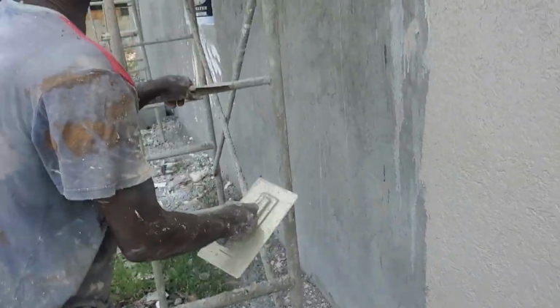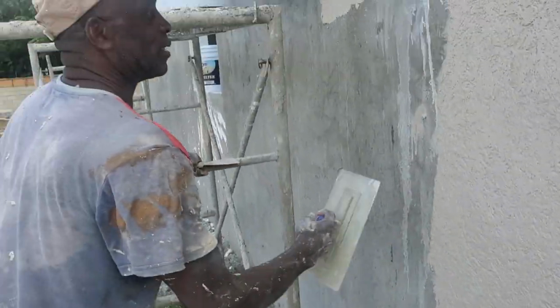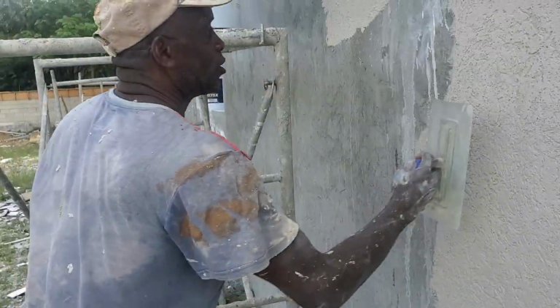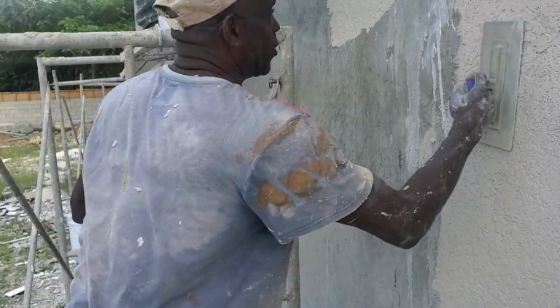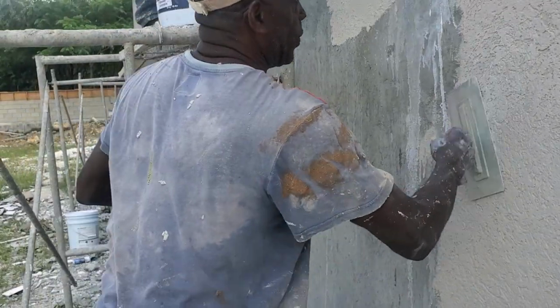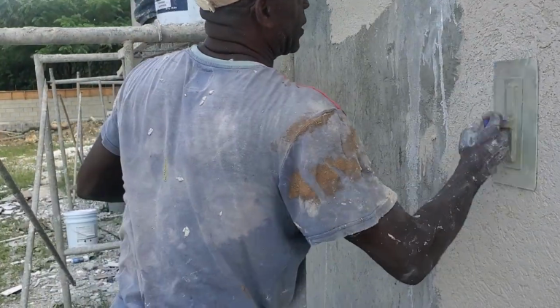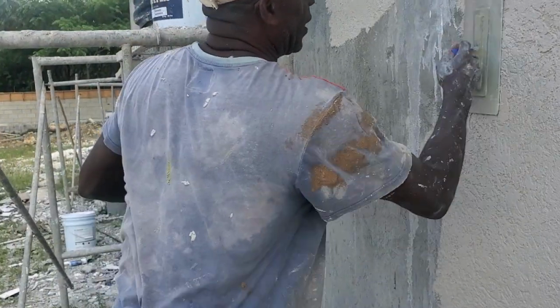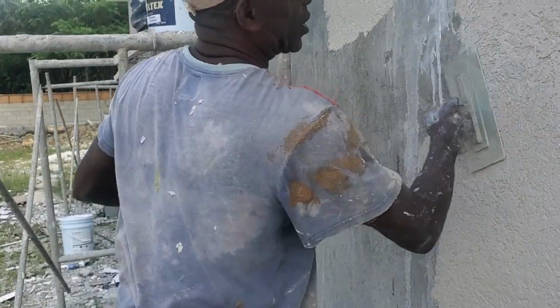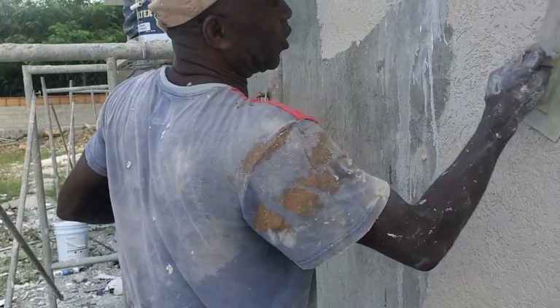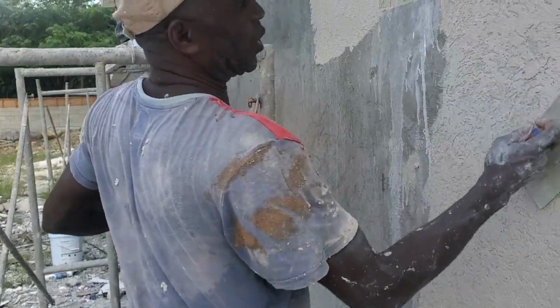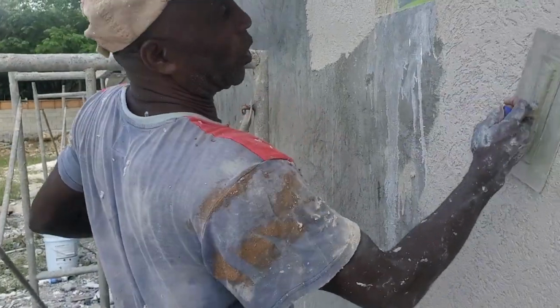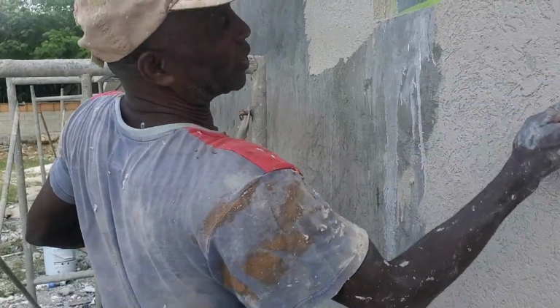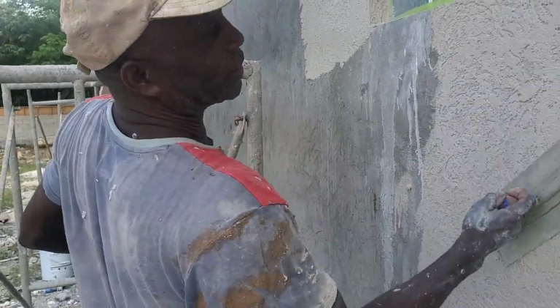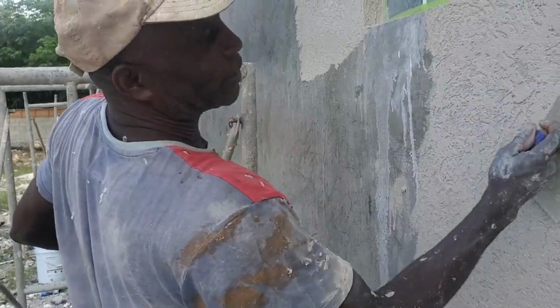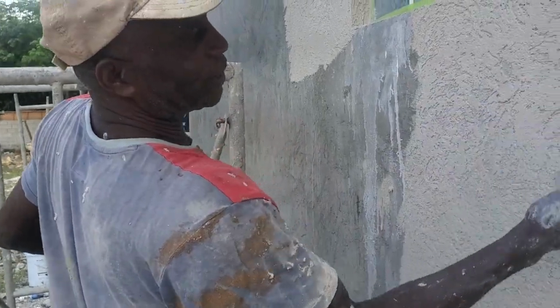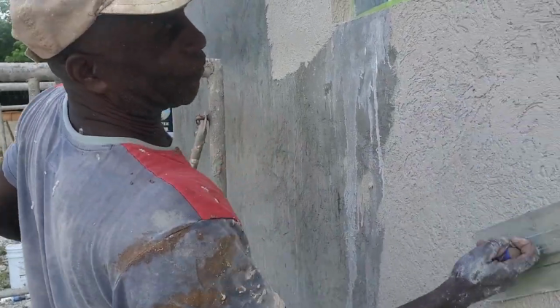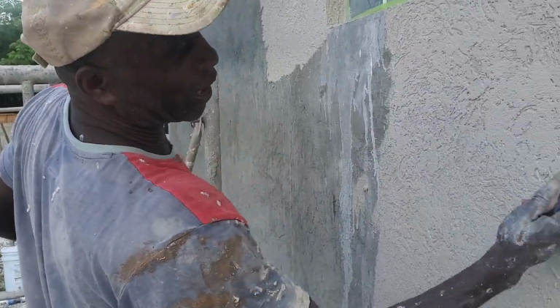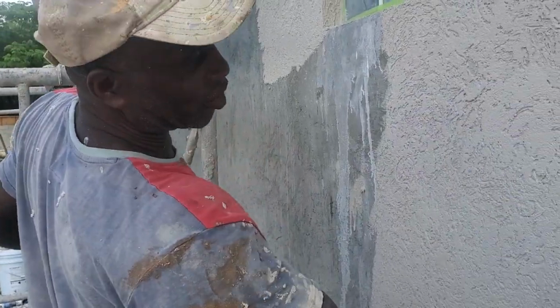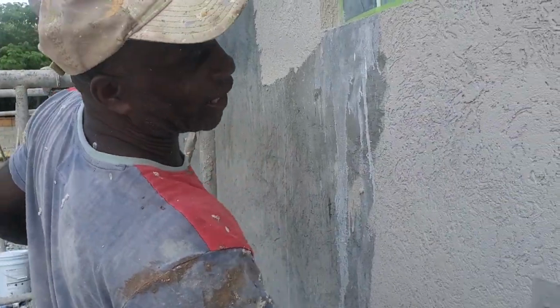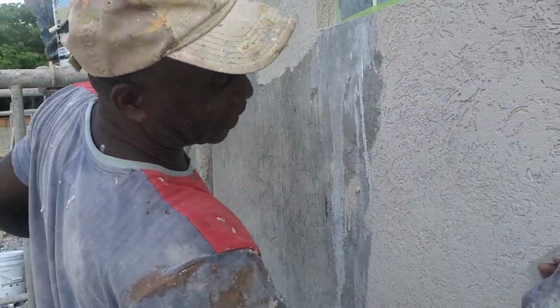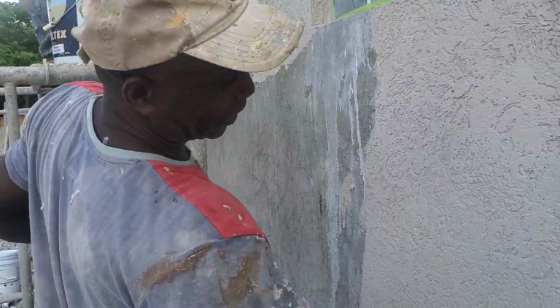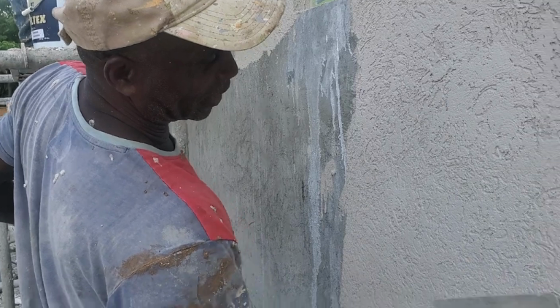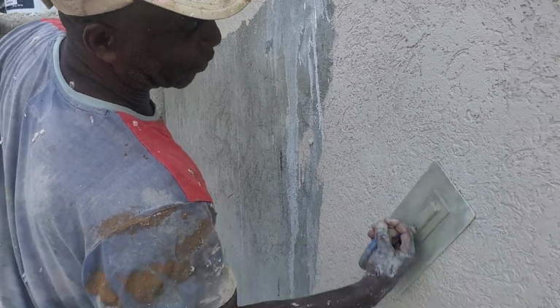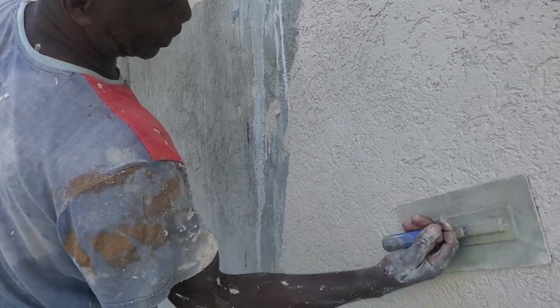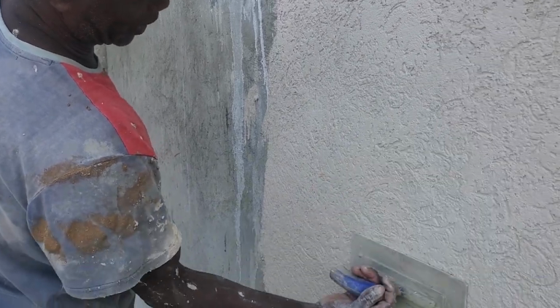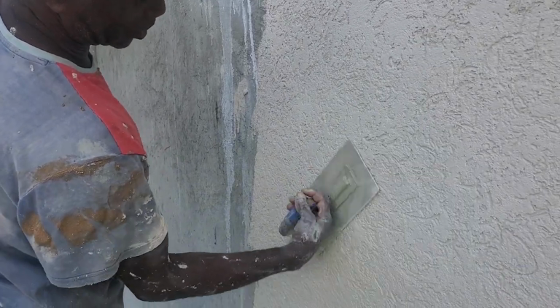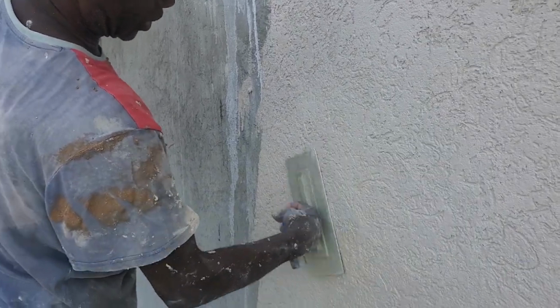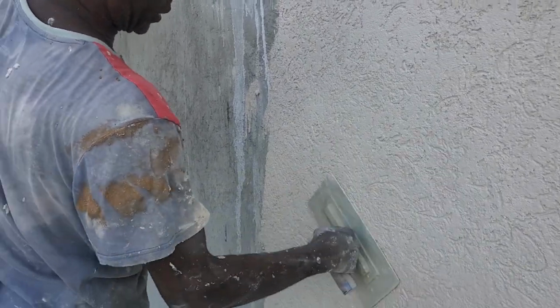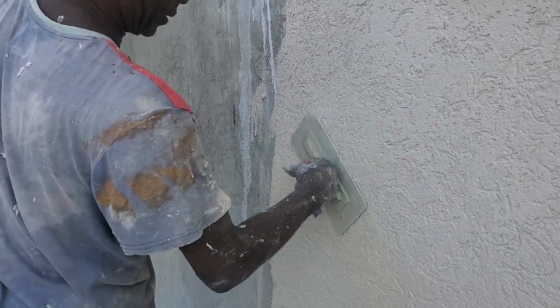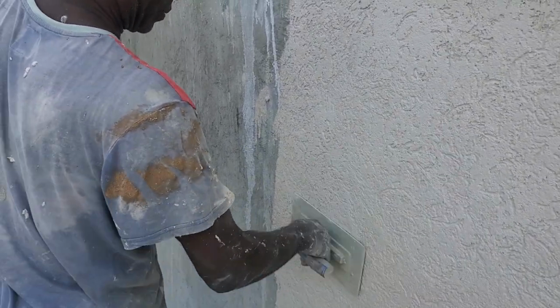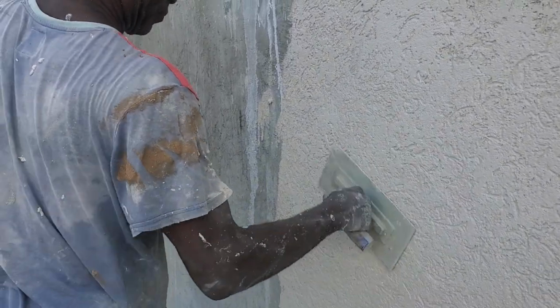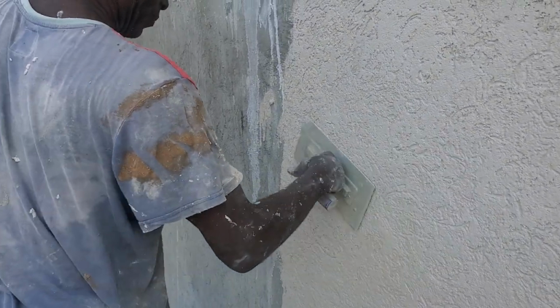You can paint it the next color you want. Let it dry and you can put another color on it.